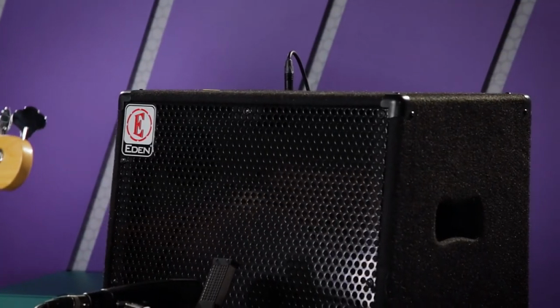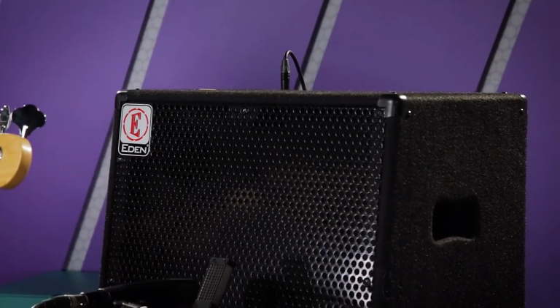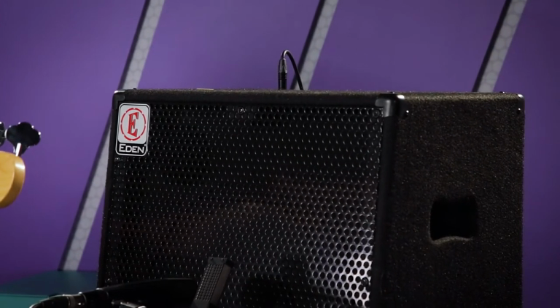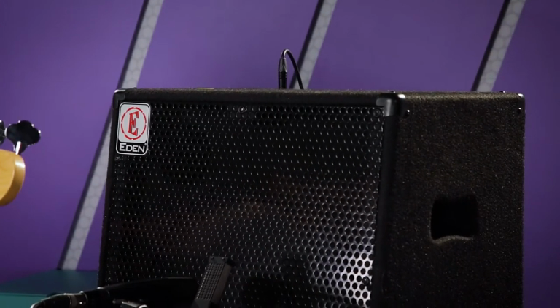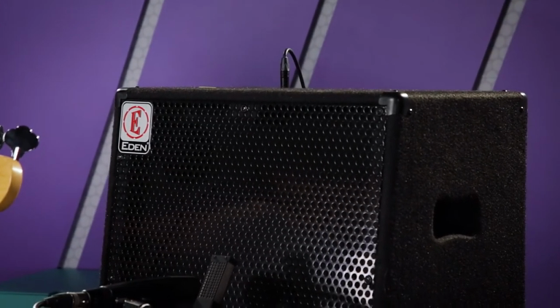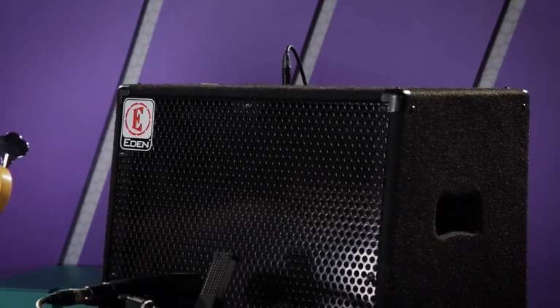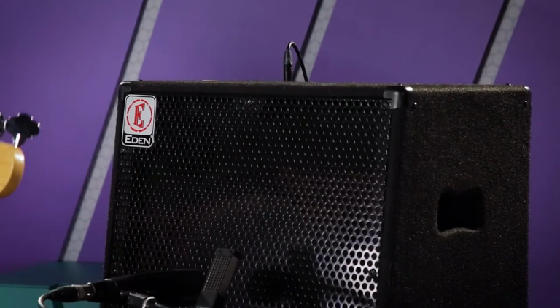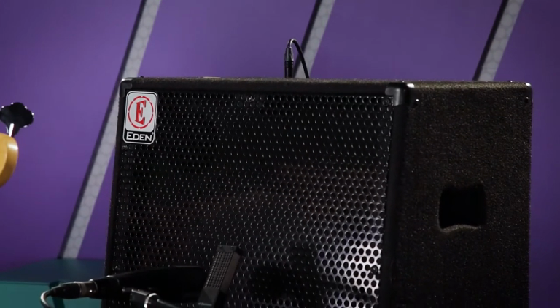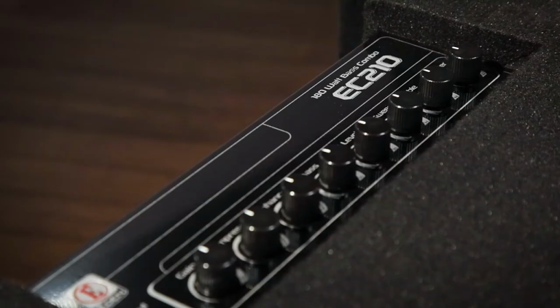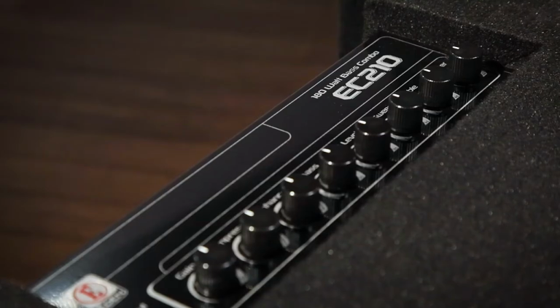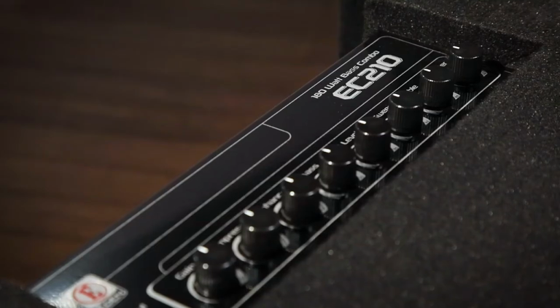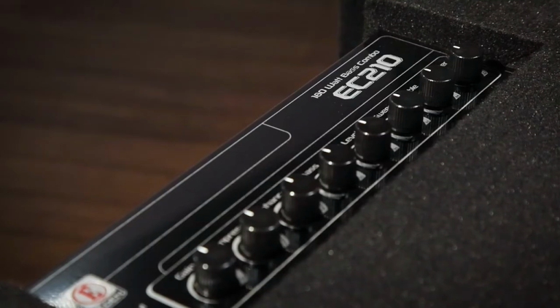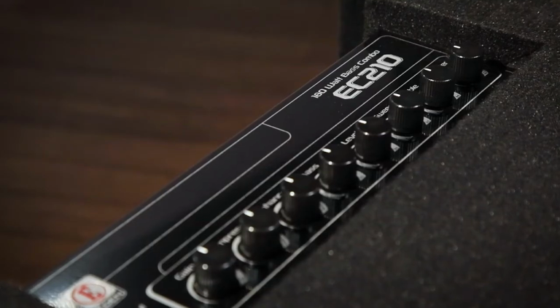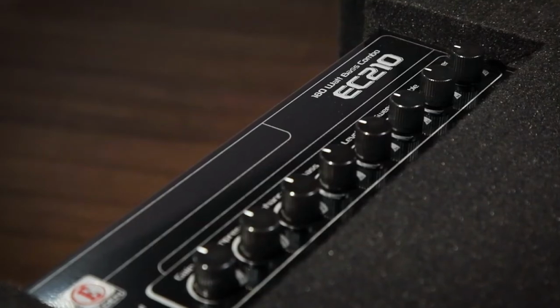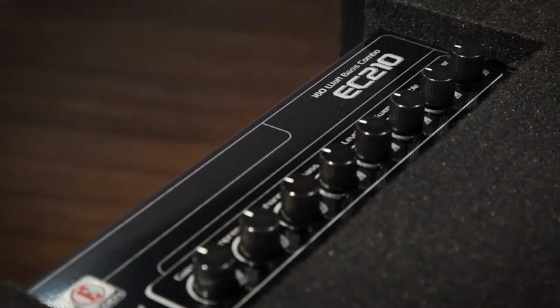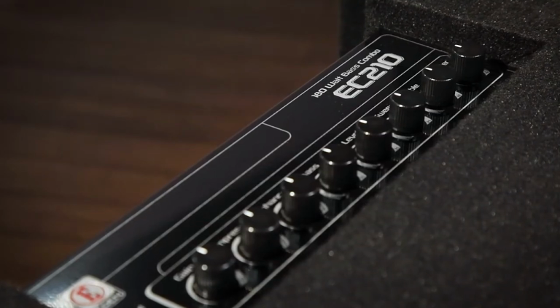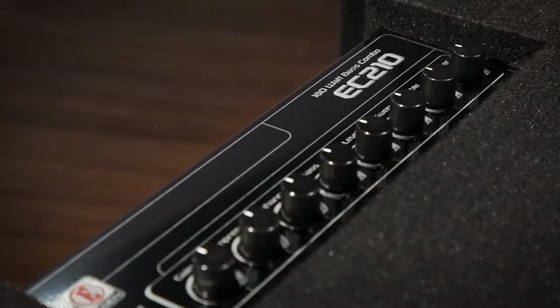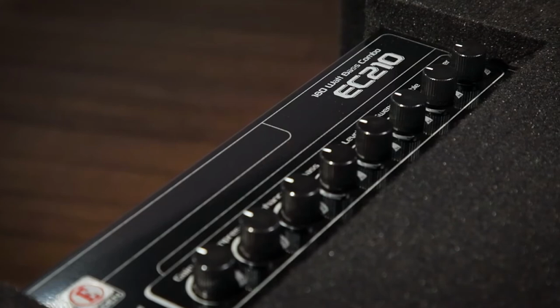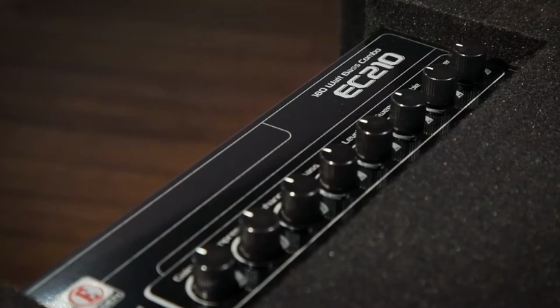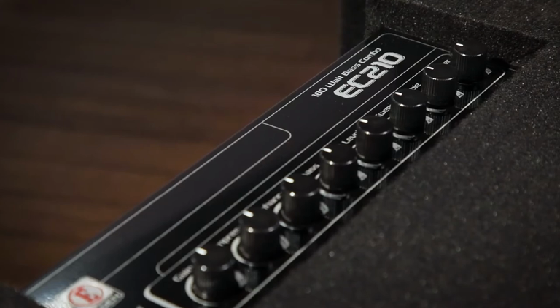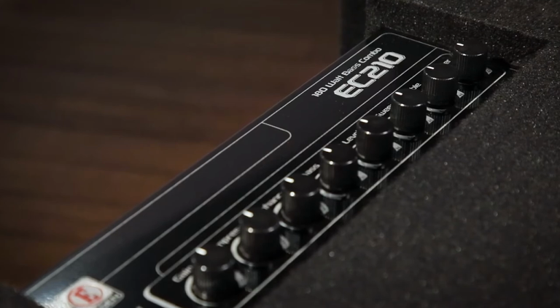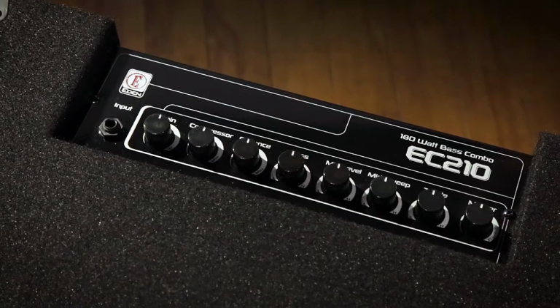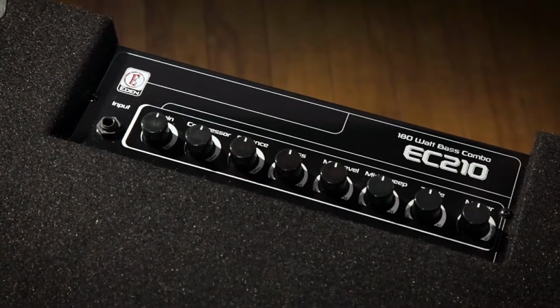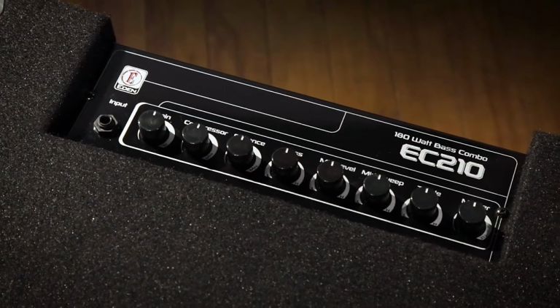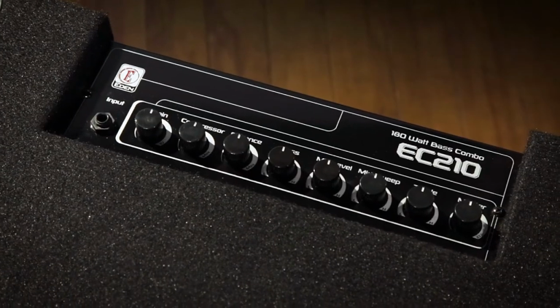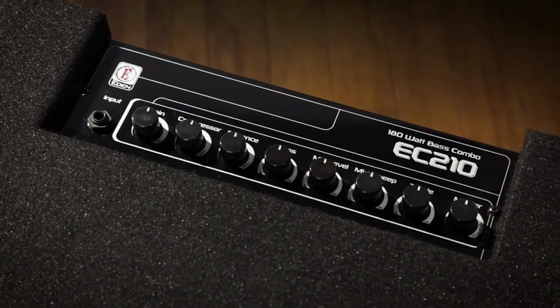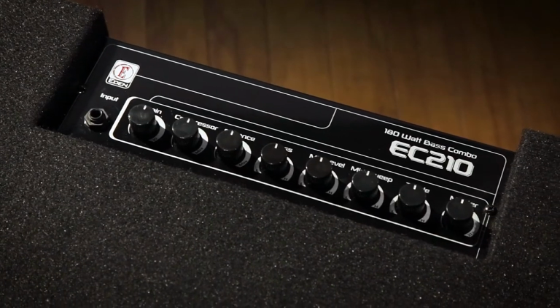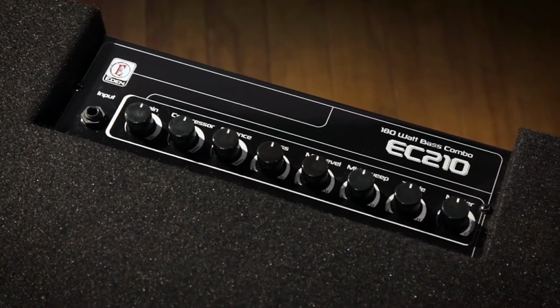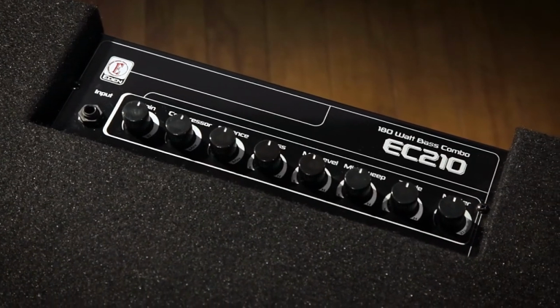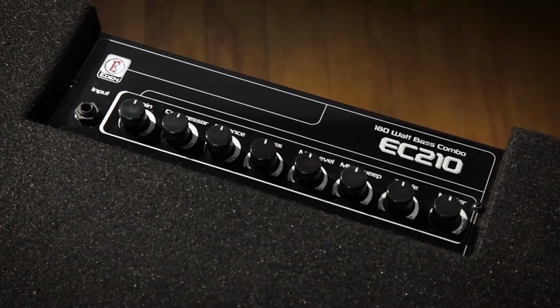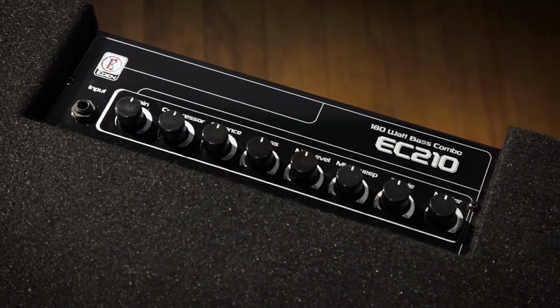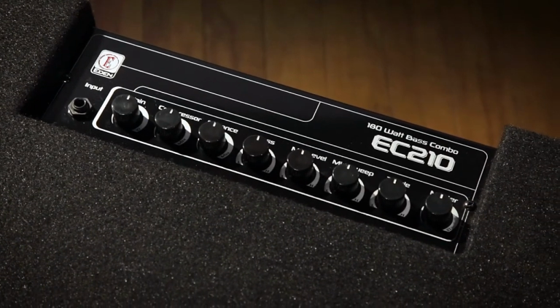The EC15 has a three-band EQ with a mid-sweep, tuner output, and an effects loop.